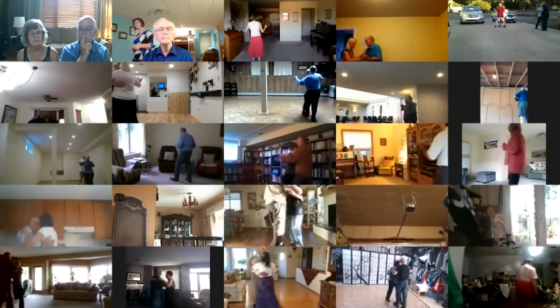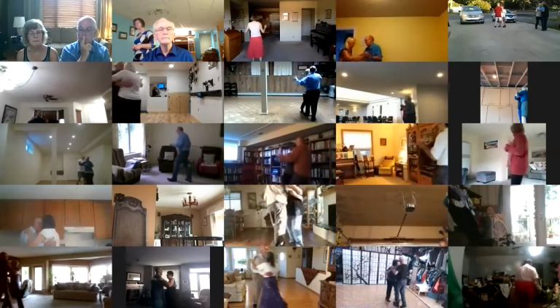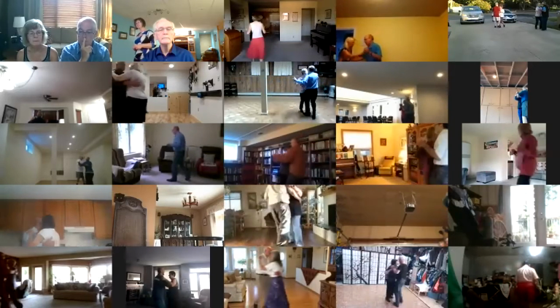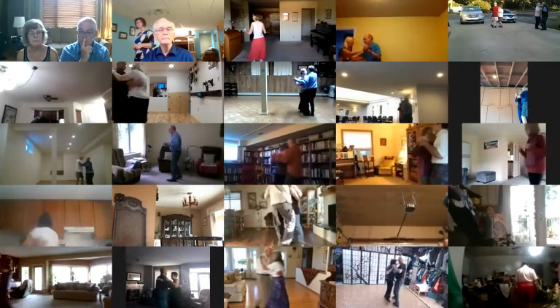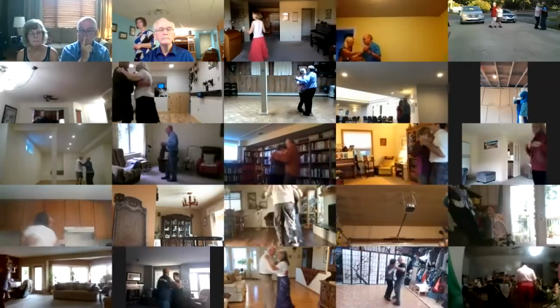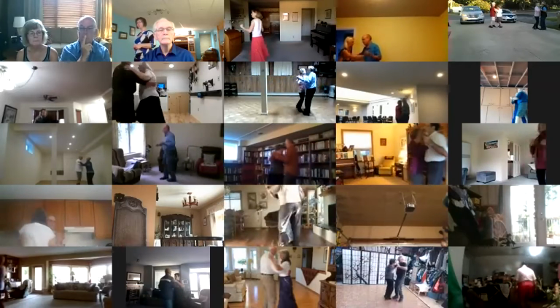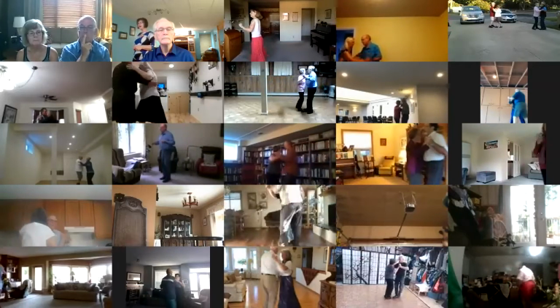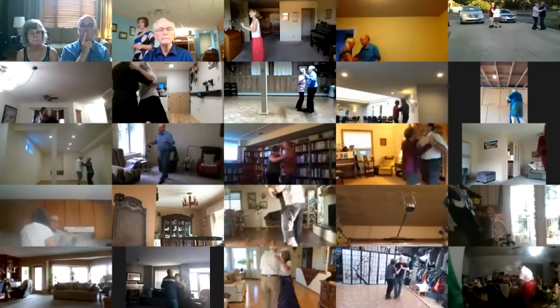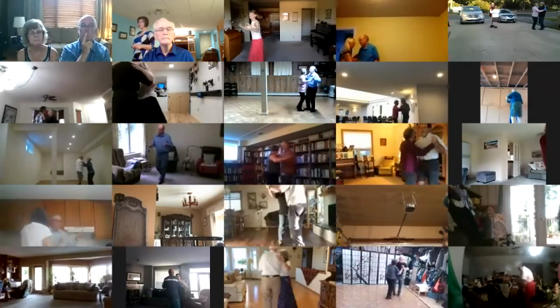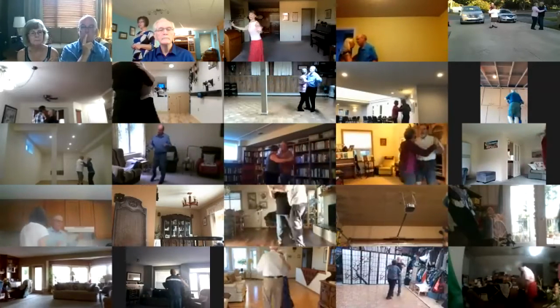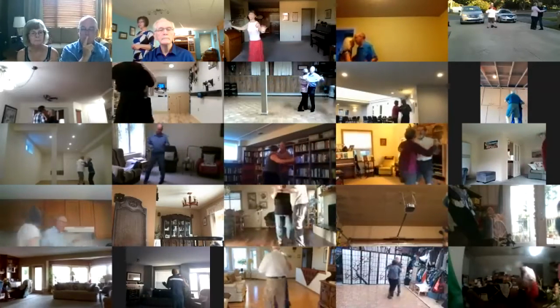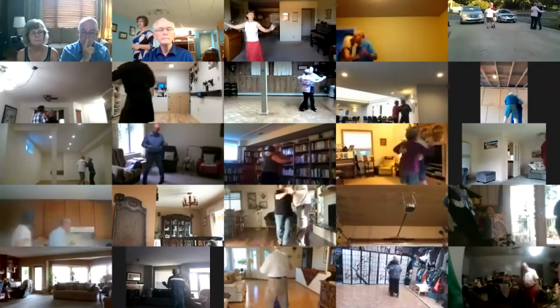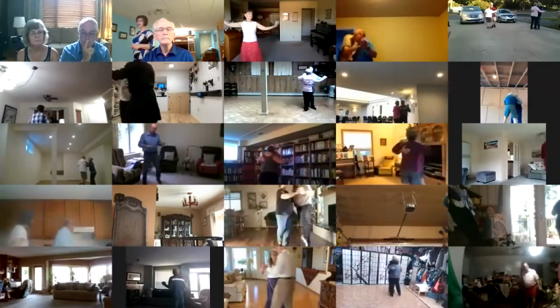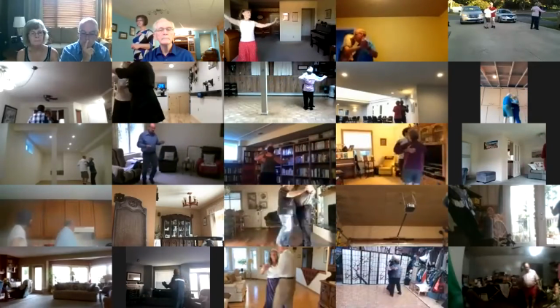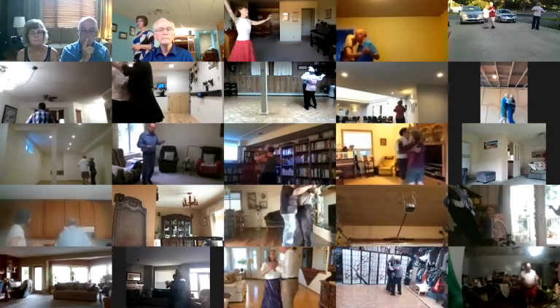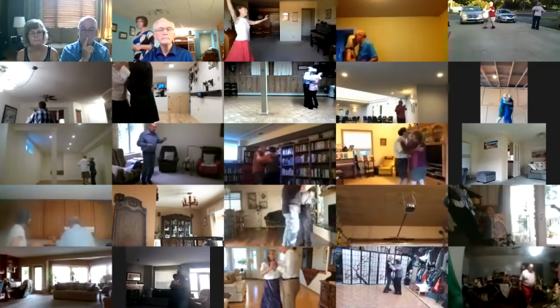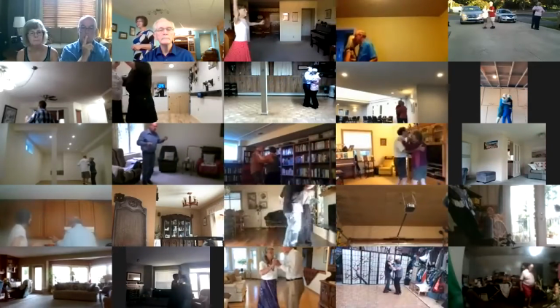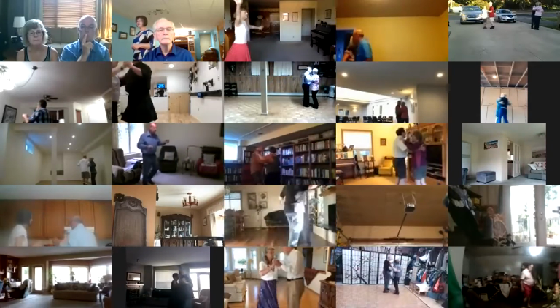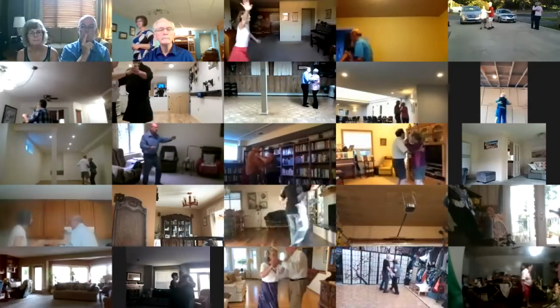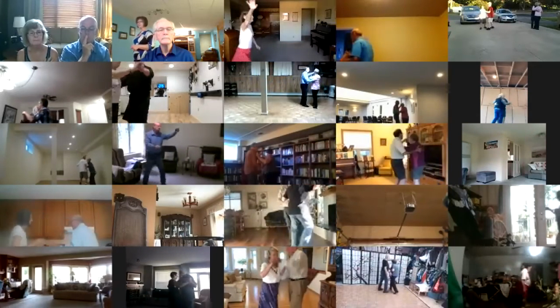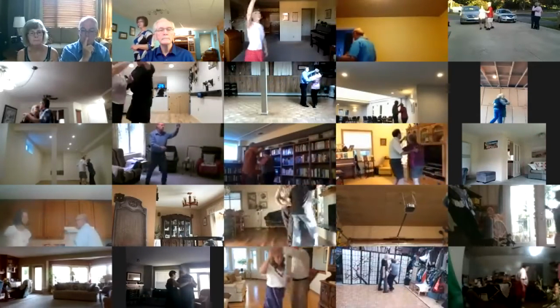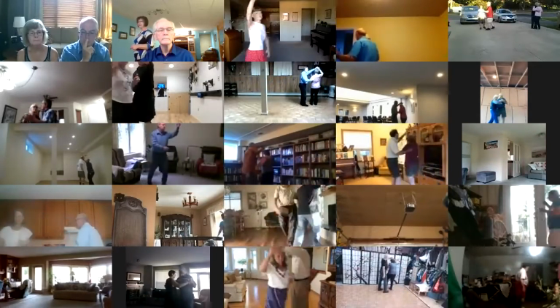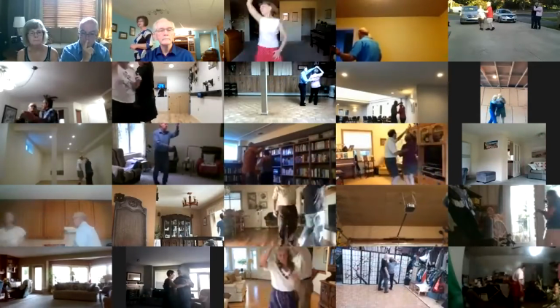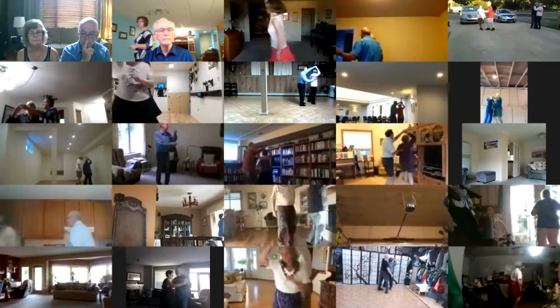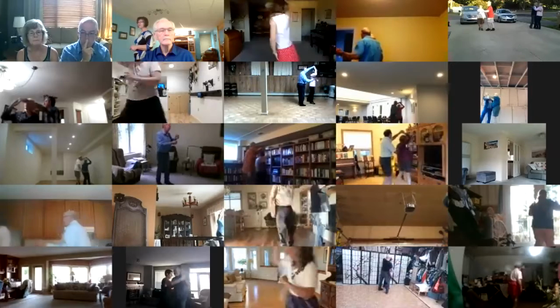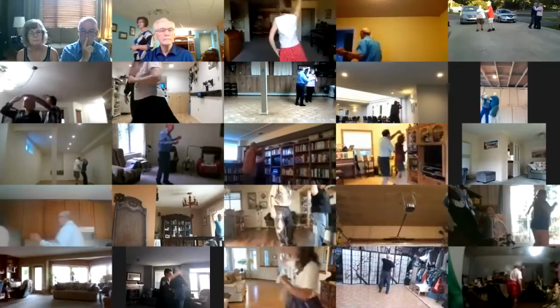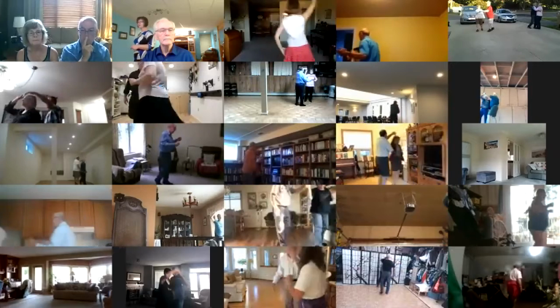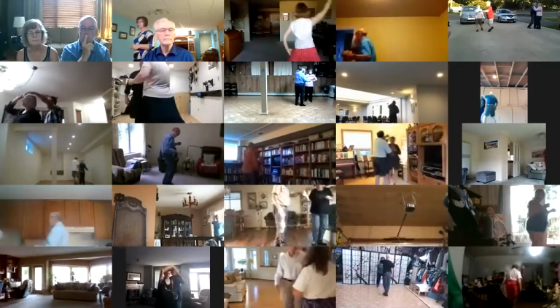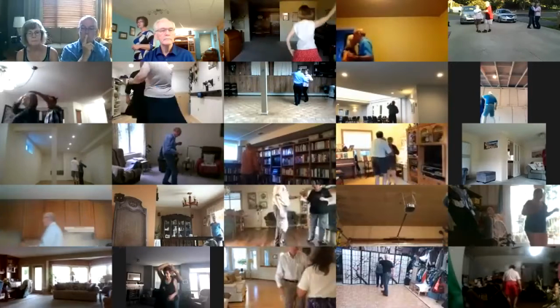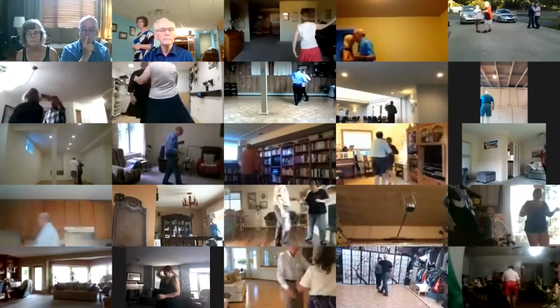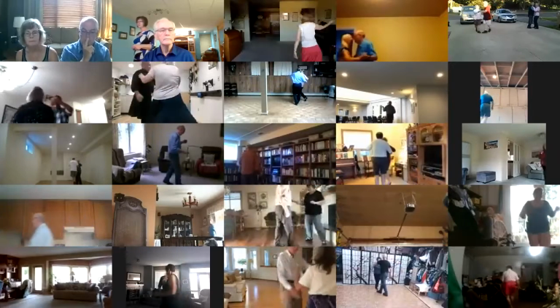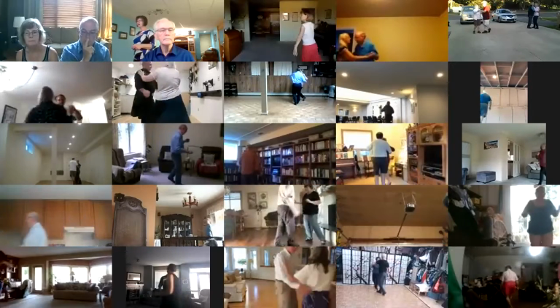Two left turns to your wall, twirl bind three, through face close, waltz away.